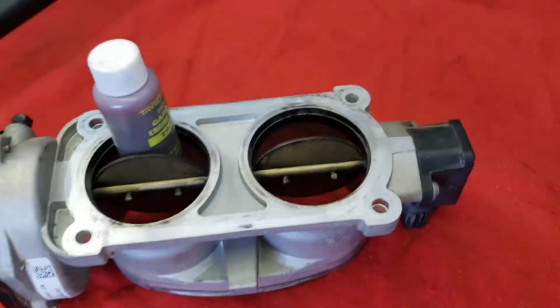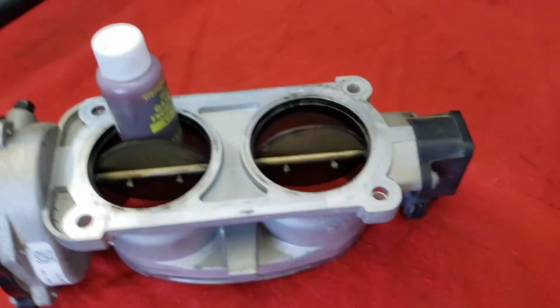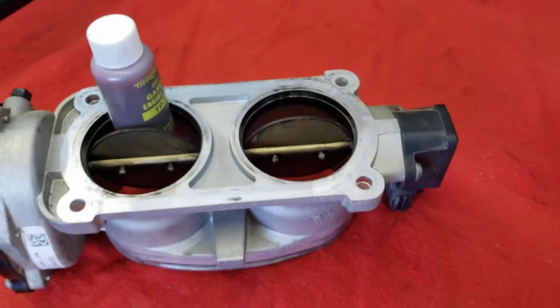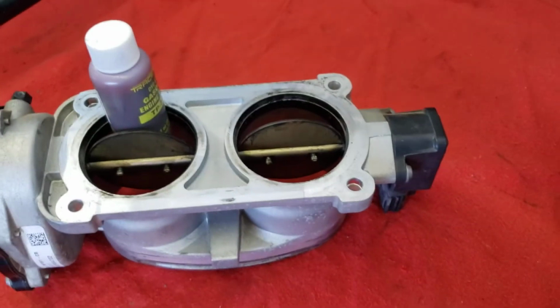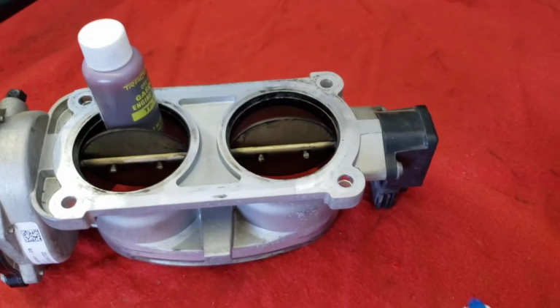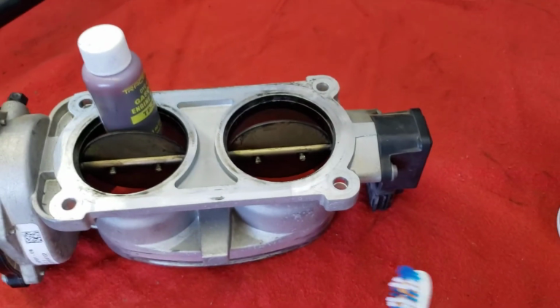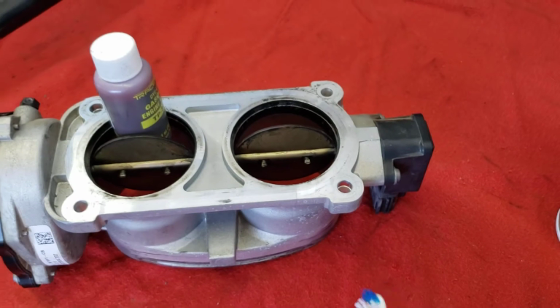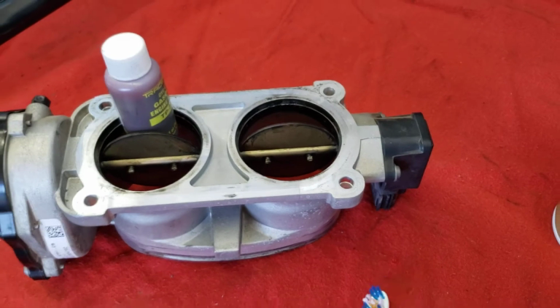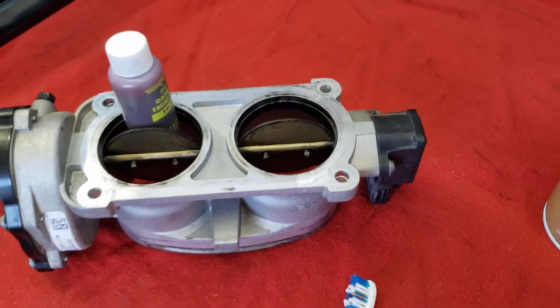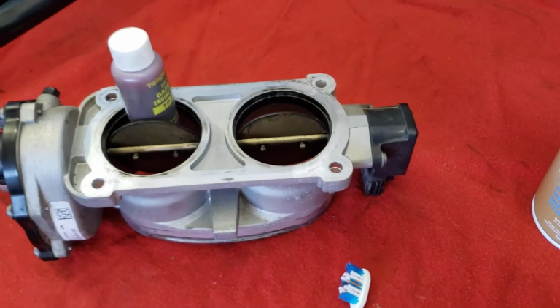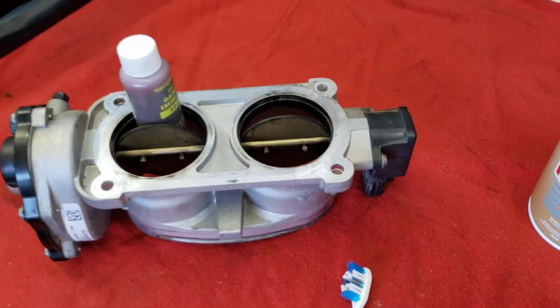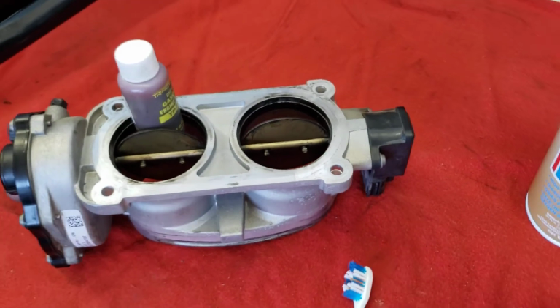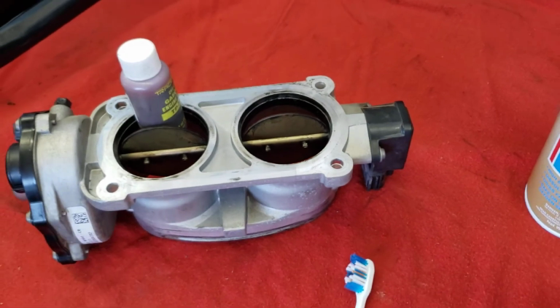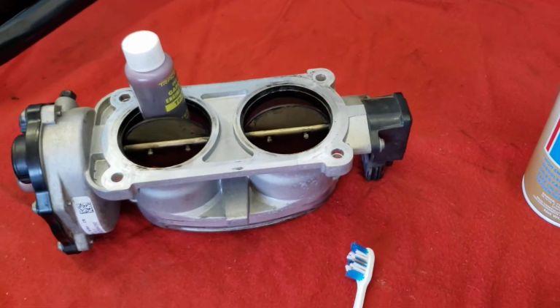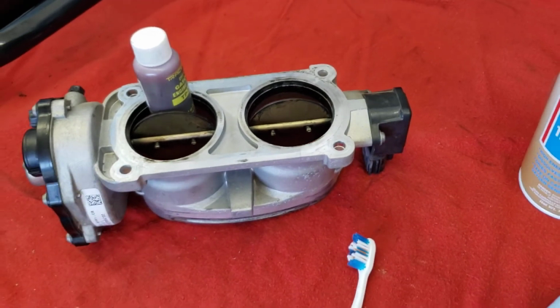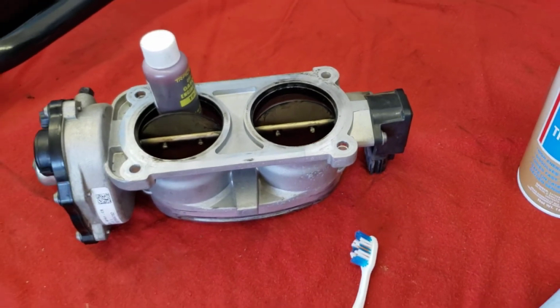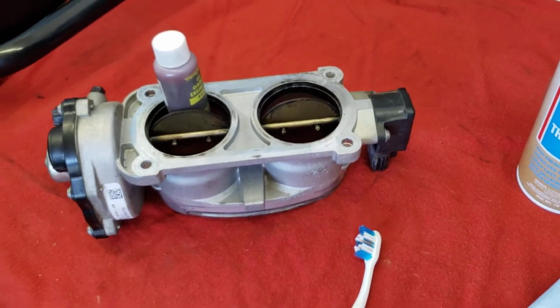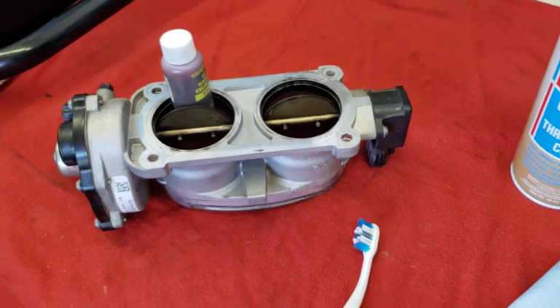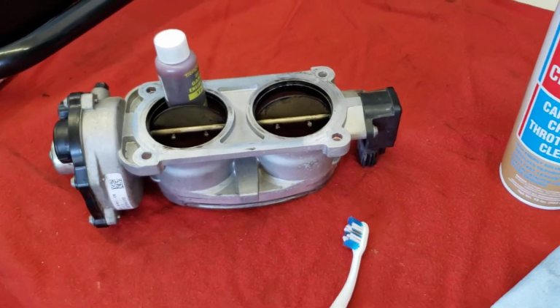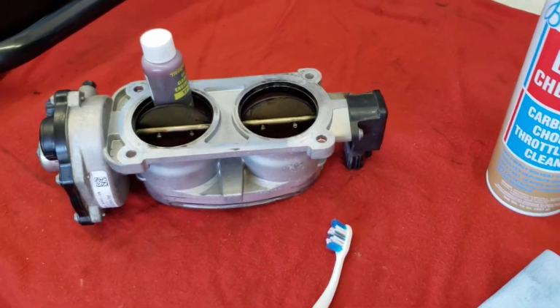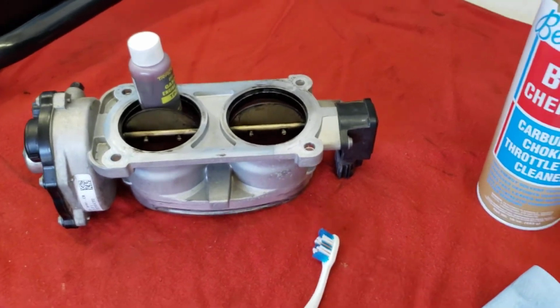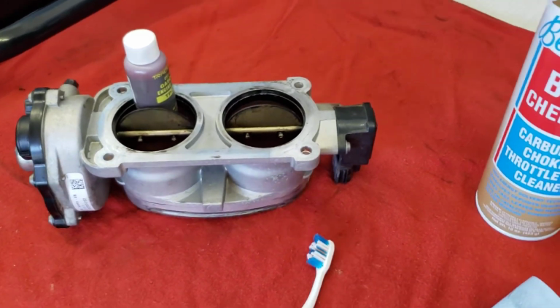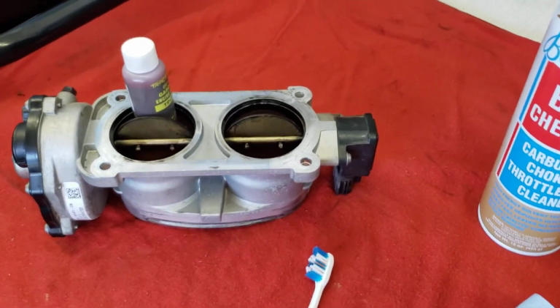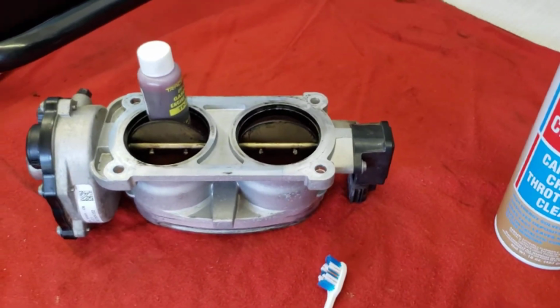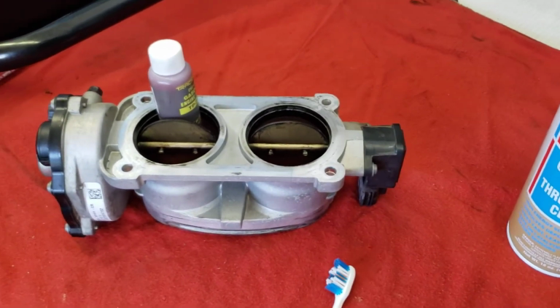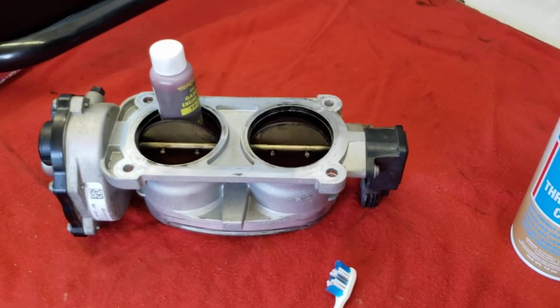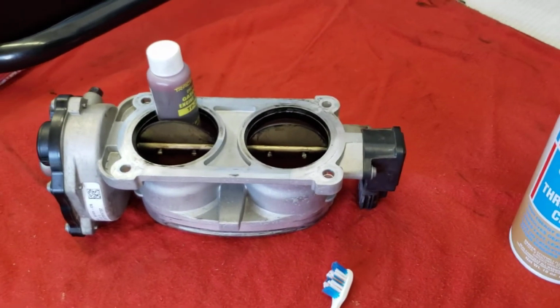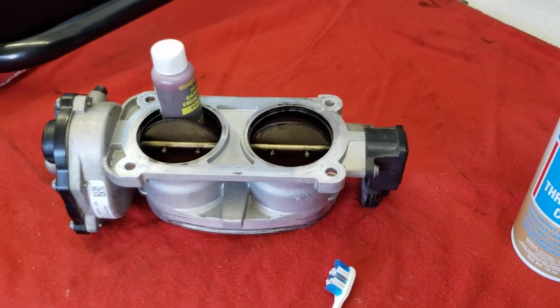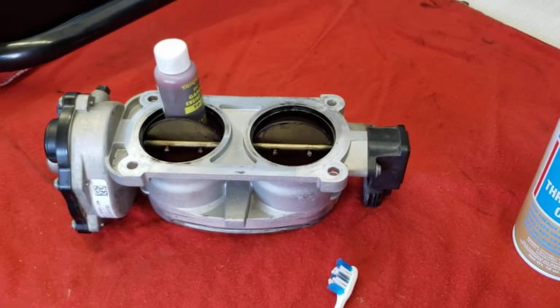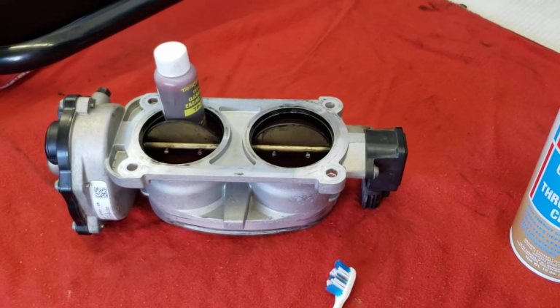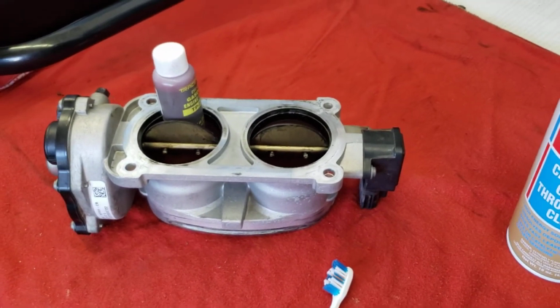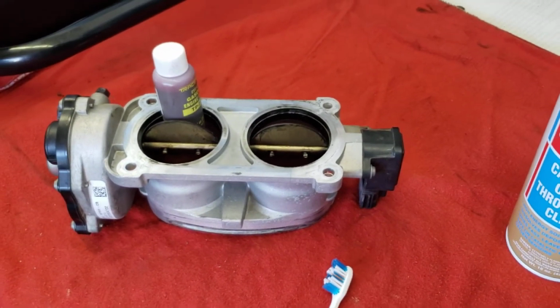So you can see what's going on. I'm going to have my trusty assistant Jay spray it down and give it a clean.